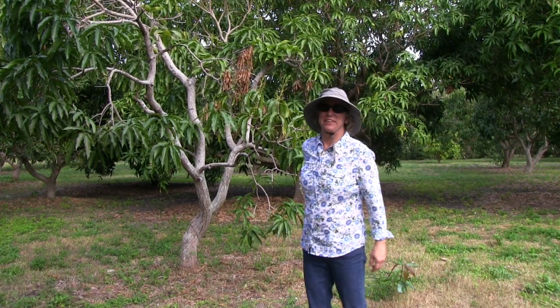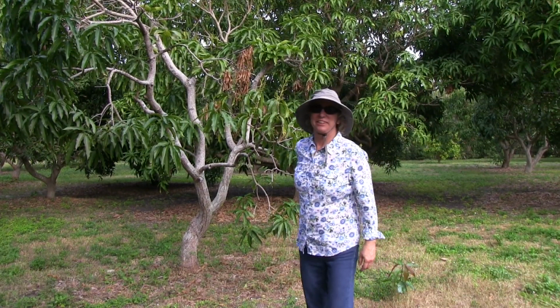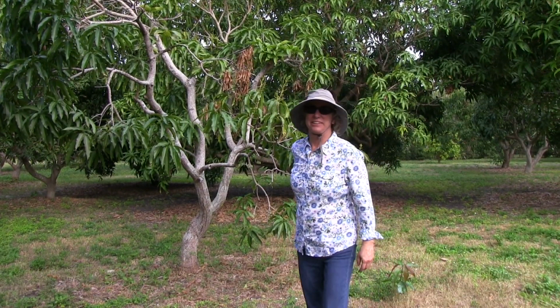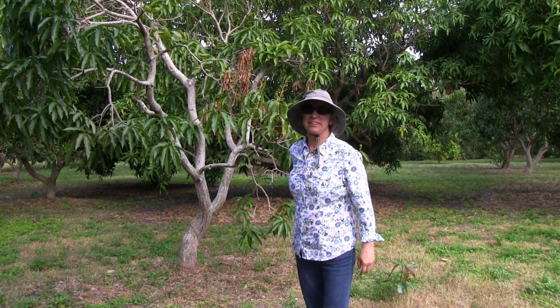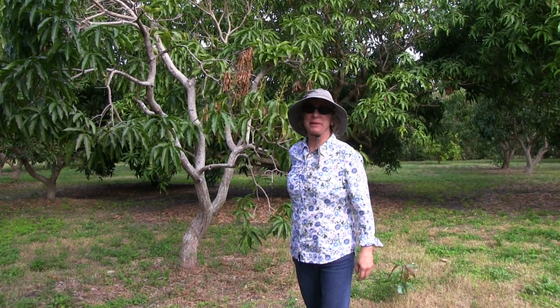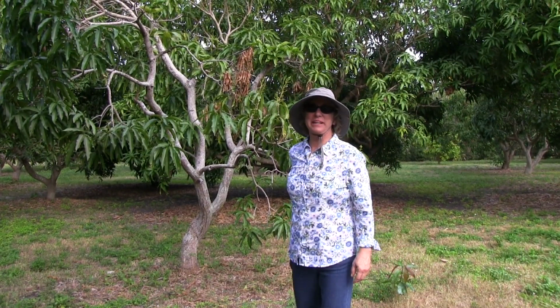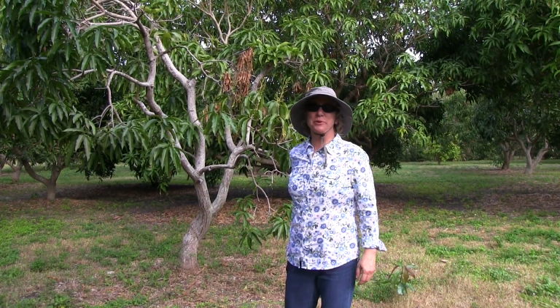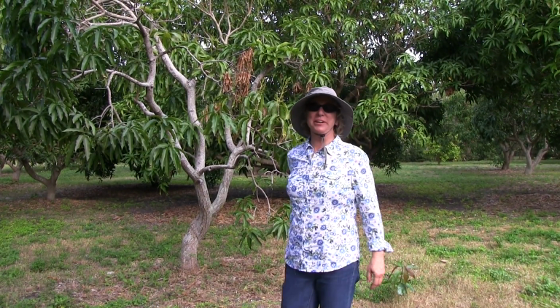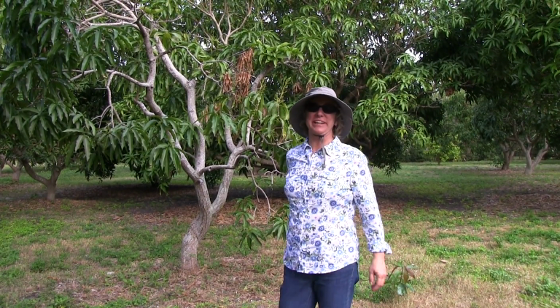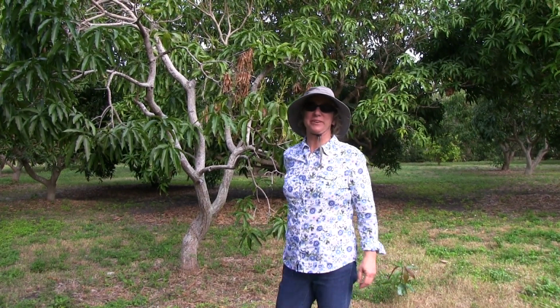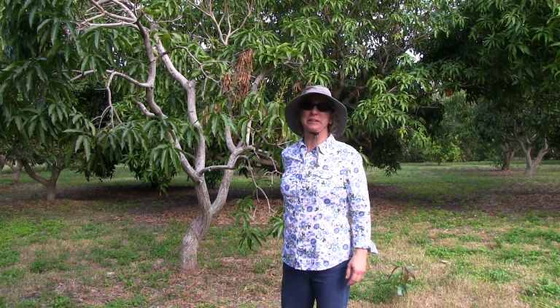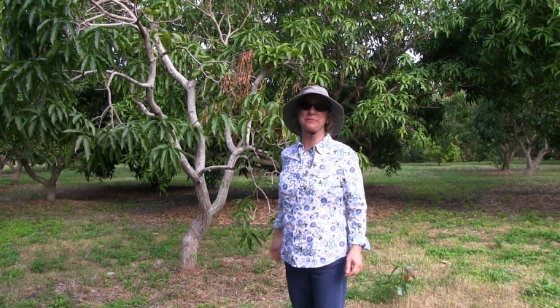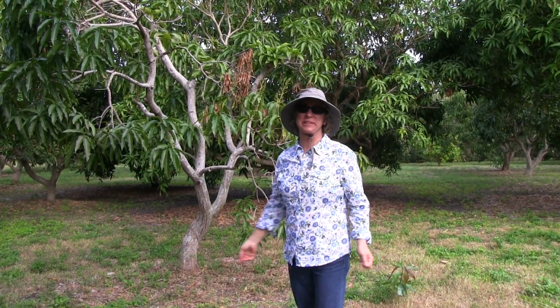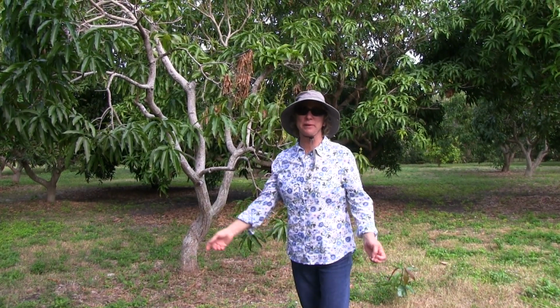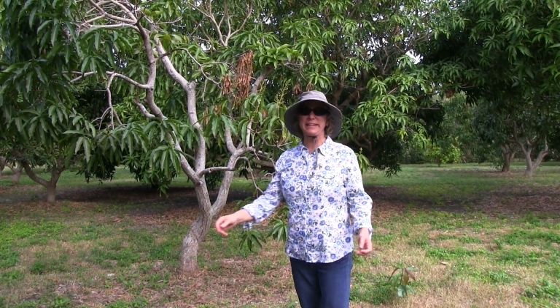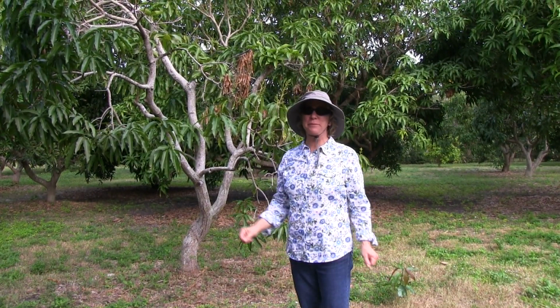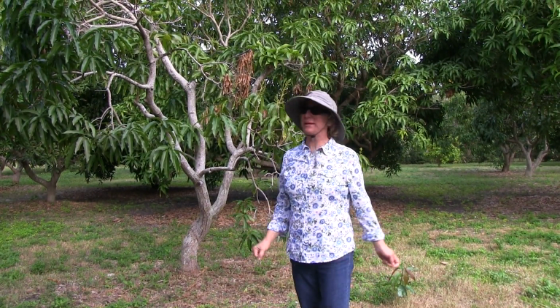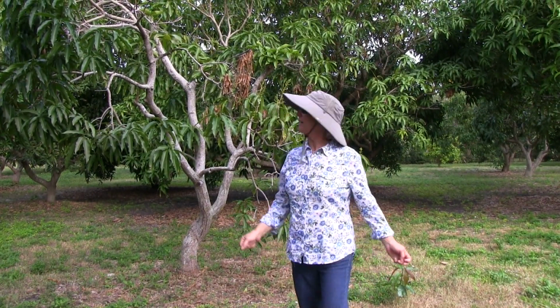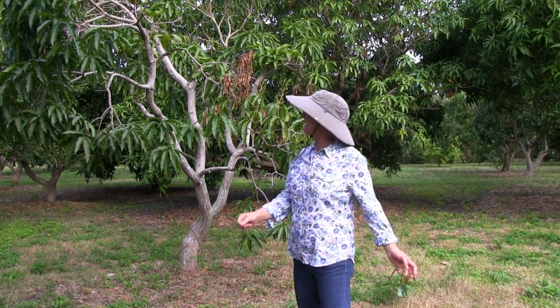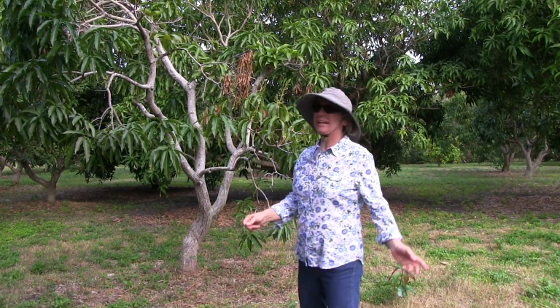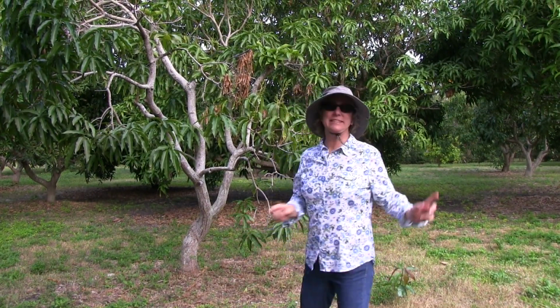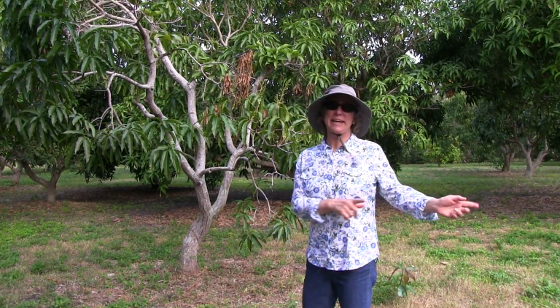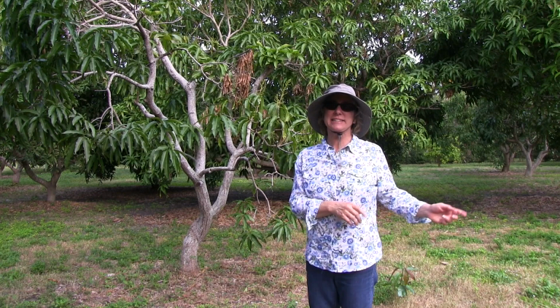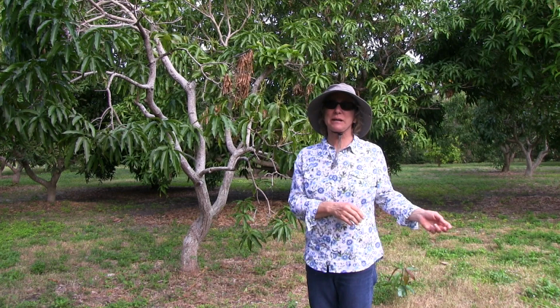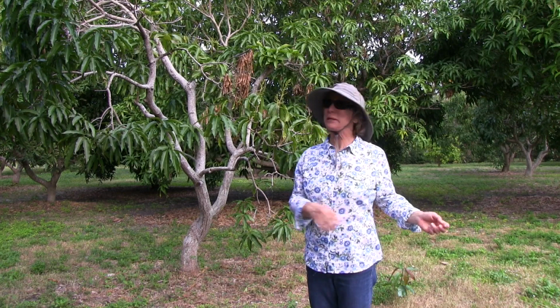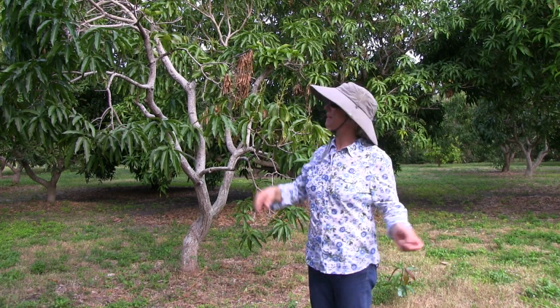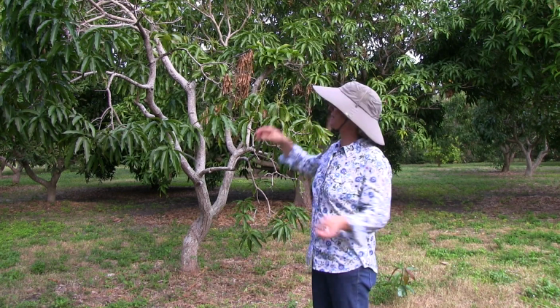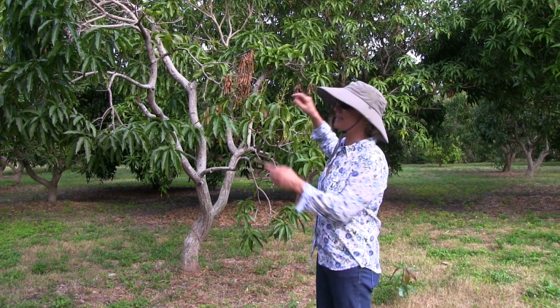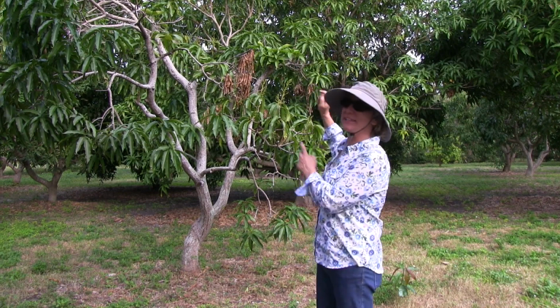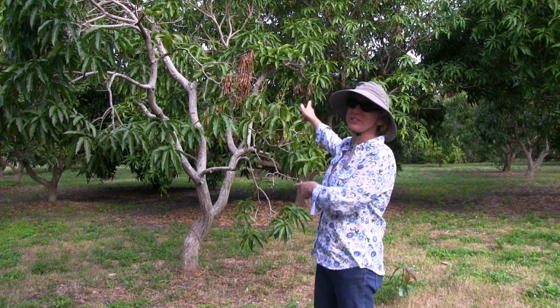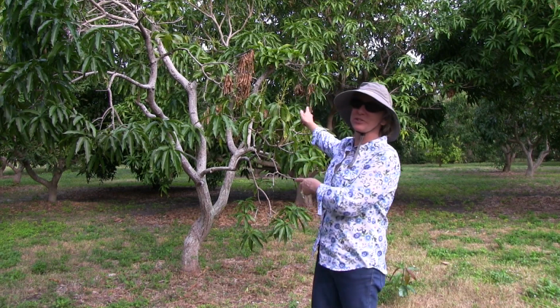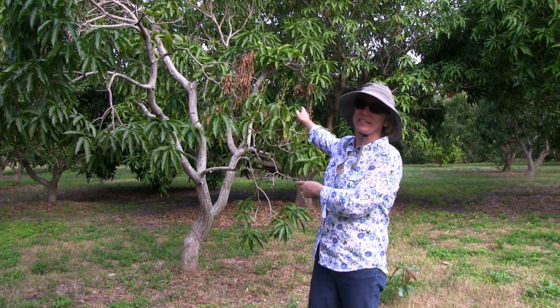Good Monday morning. Welcome to the Monday Minute. Today's topic is this tree.